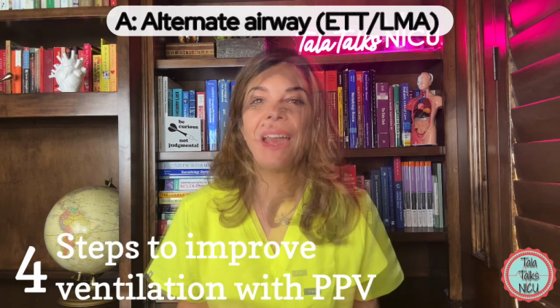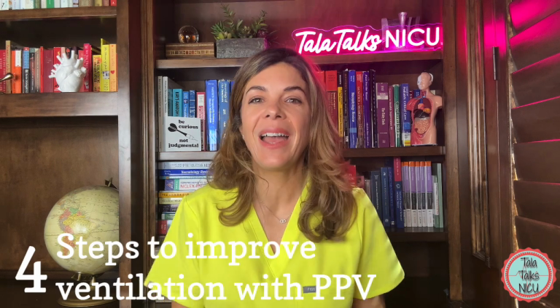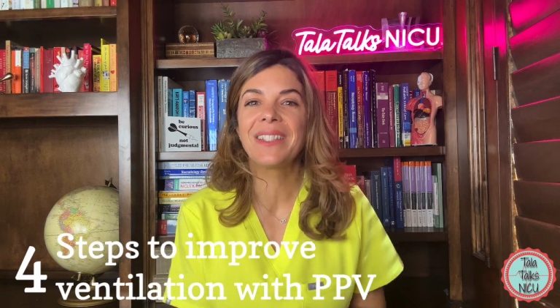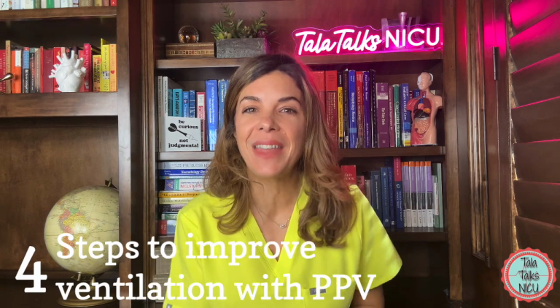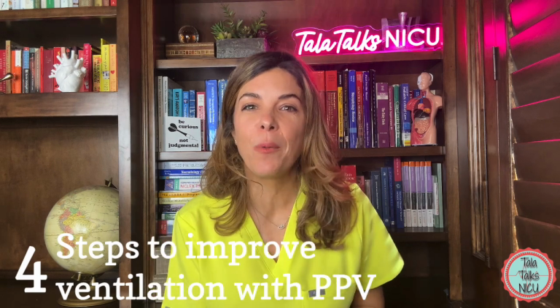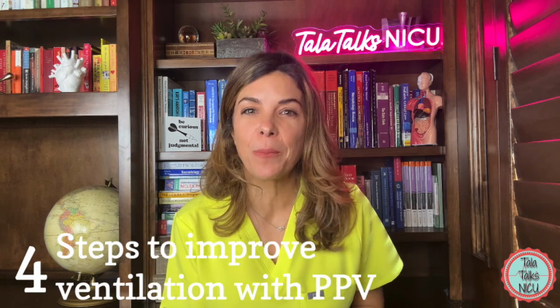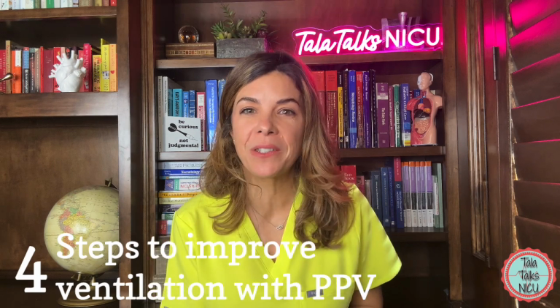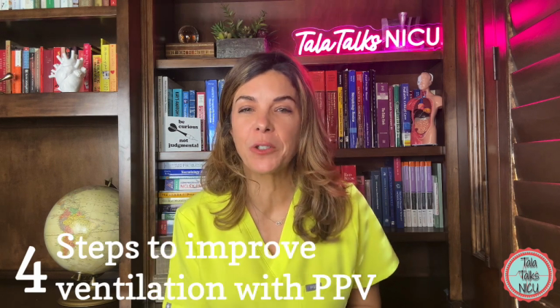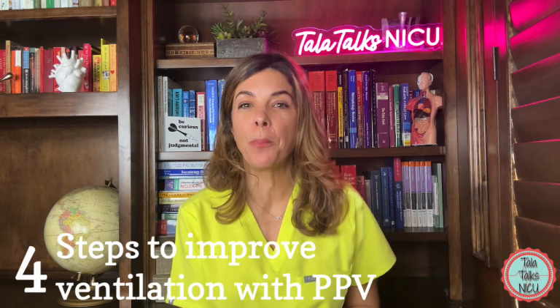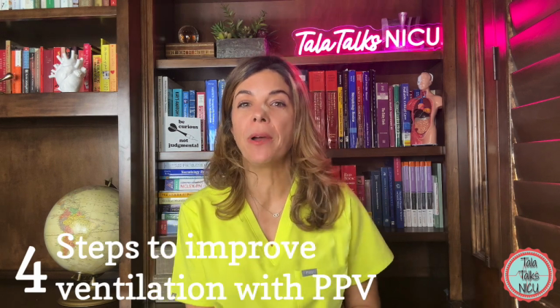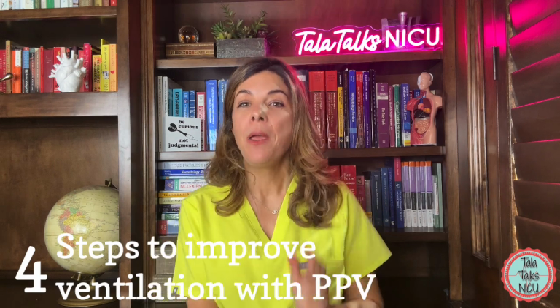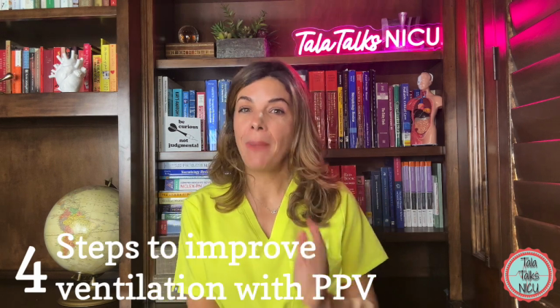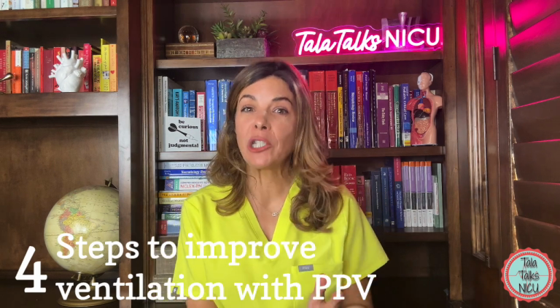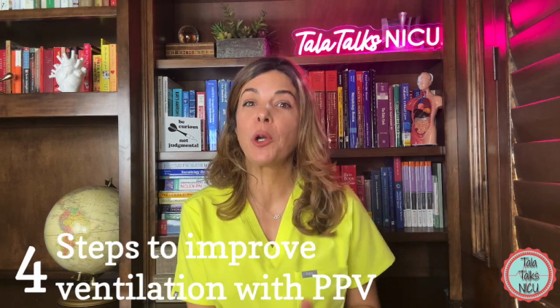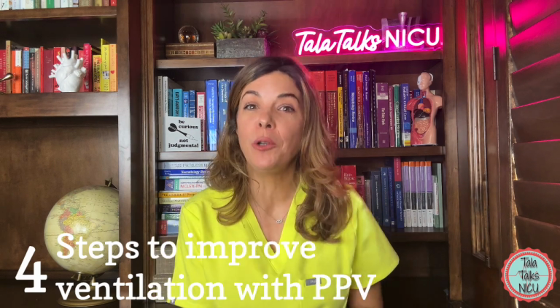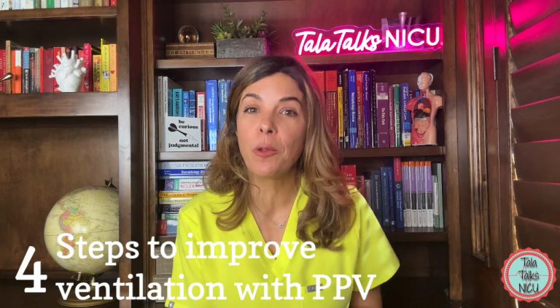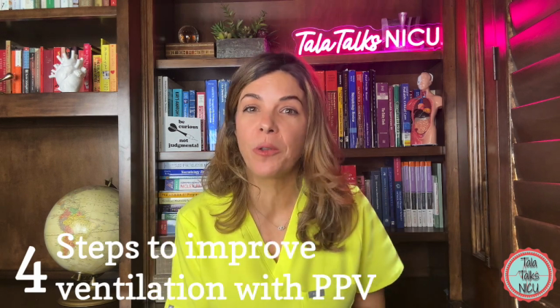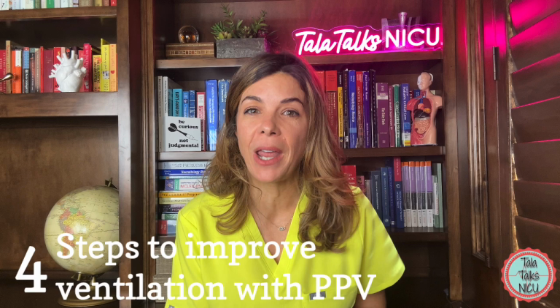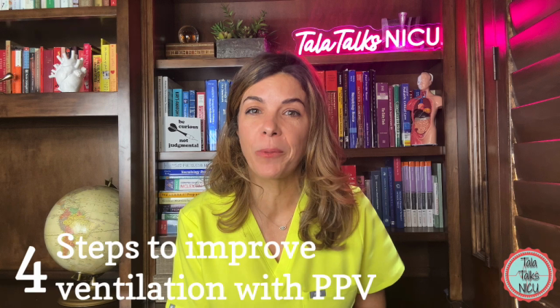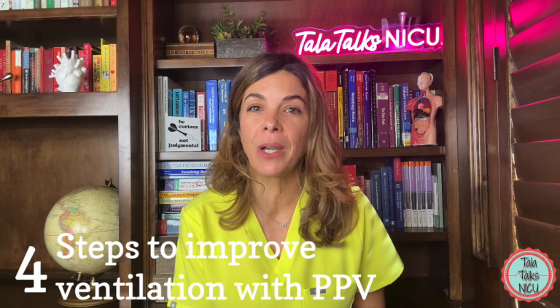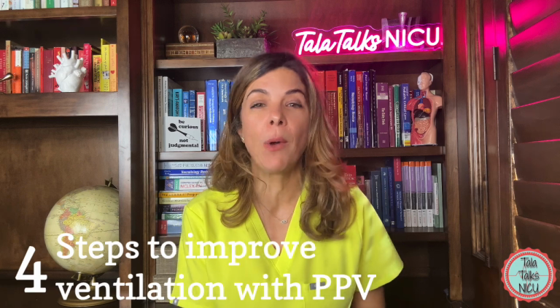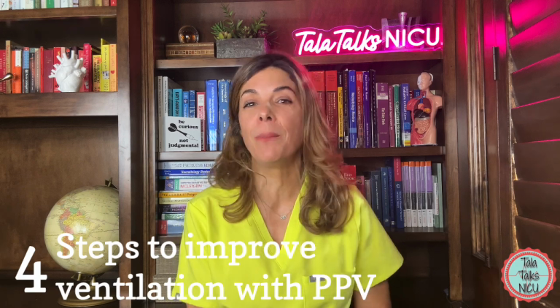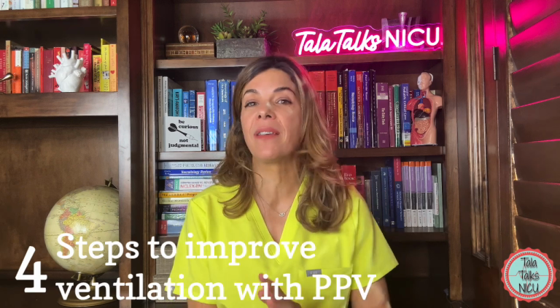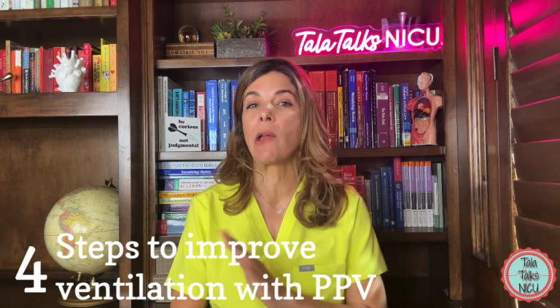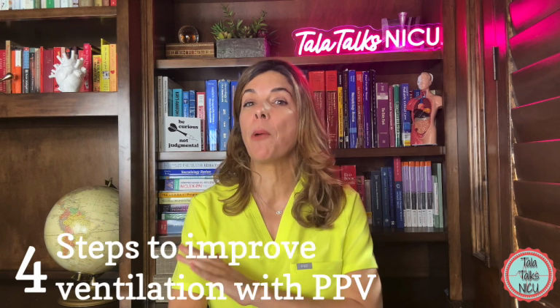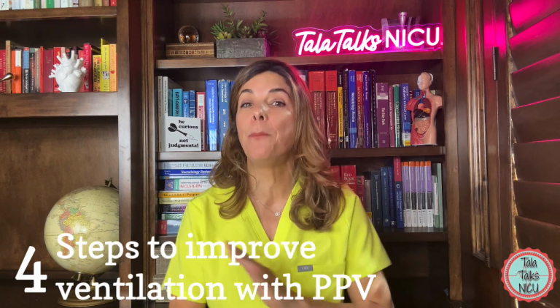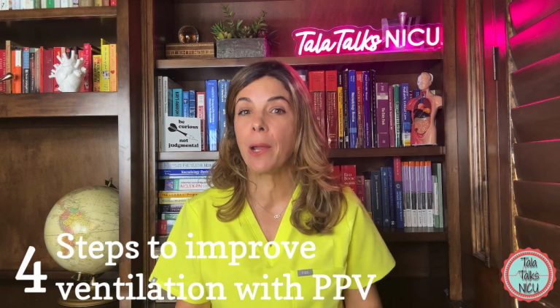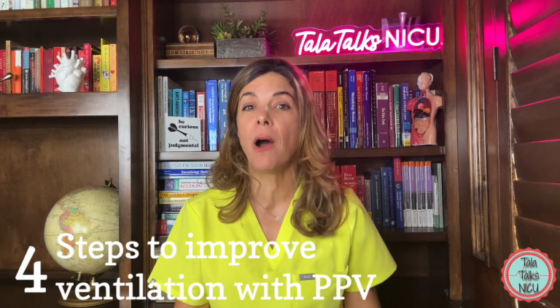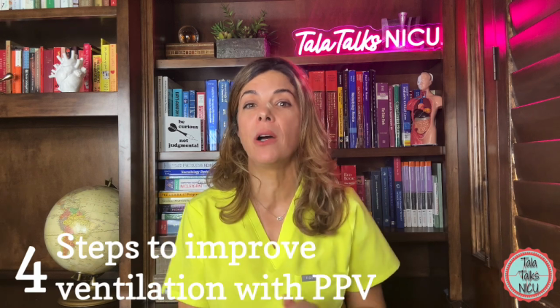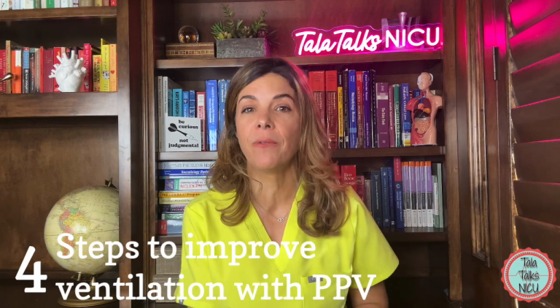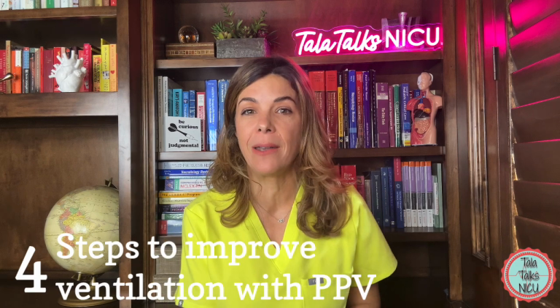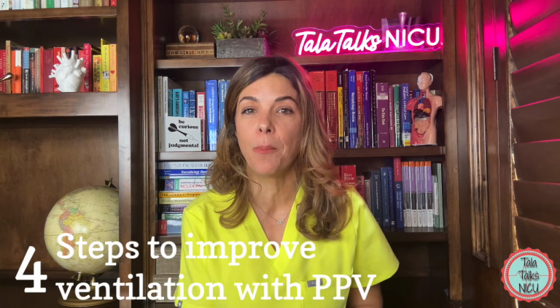And that was MR. SOPER. Make sure you know those steps really well, because they are a big part of NRP.